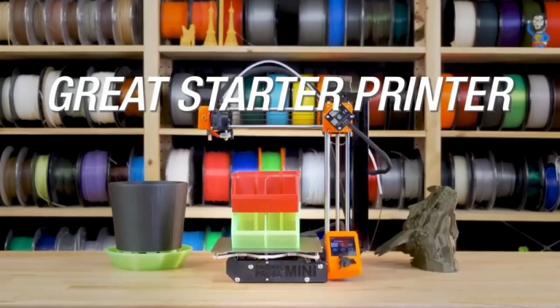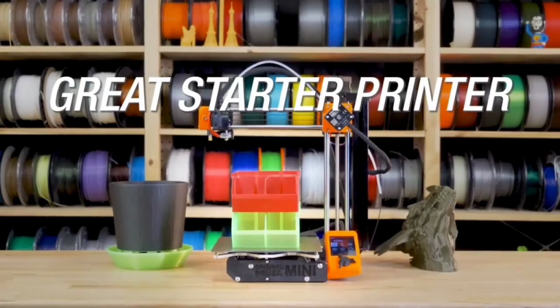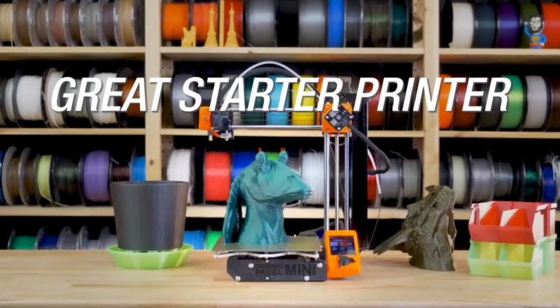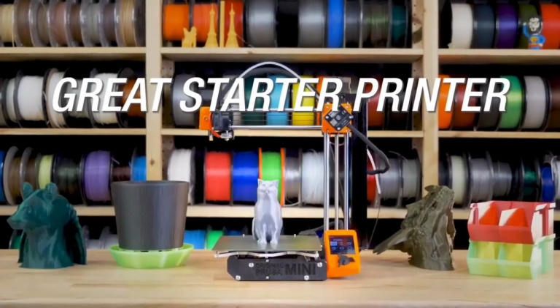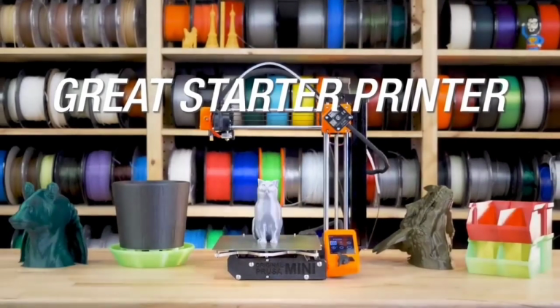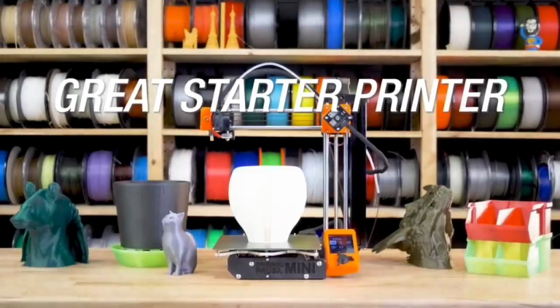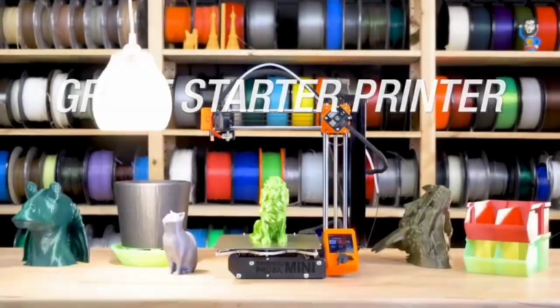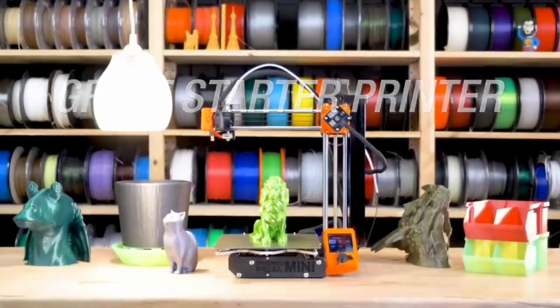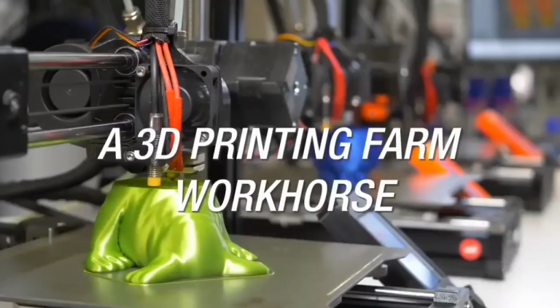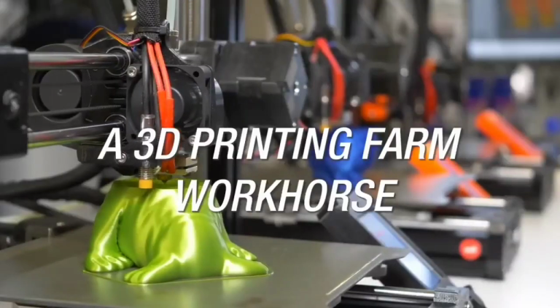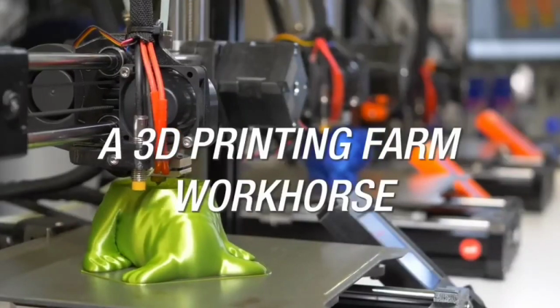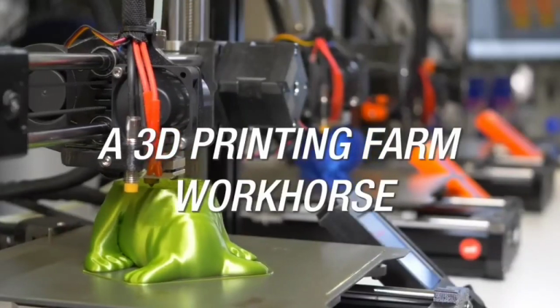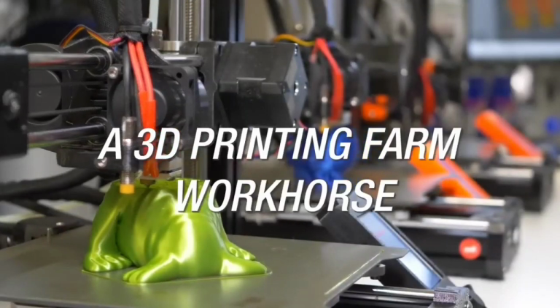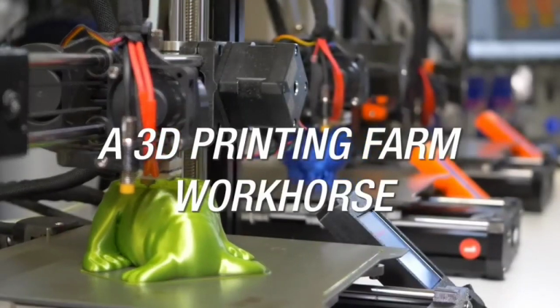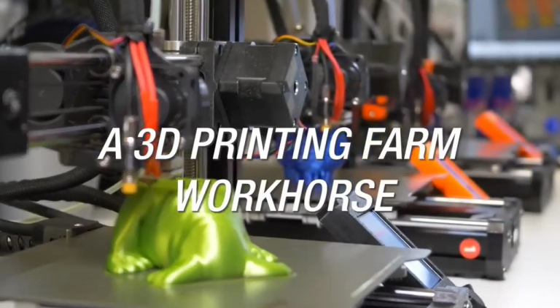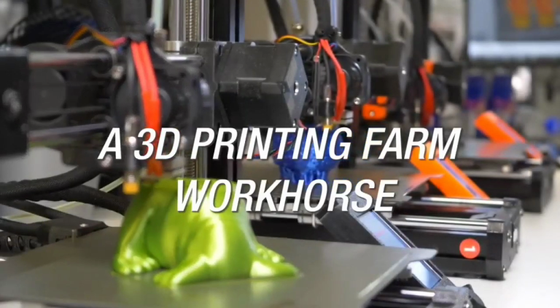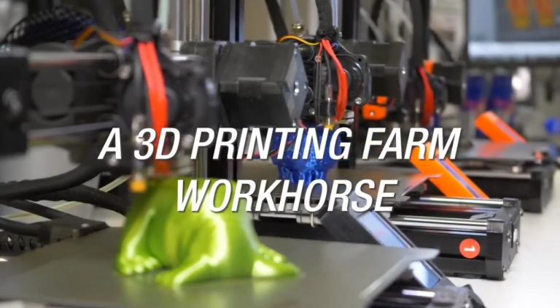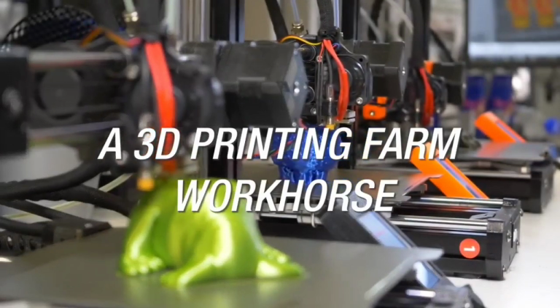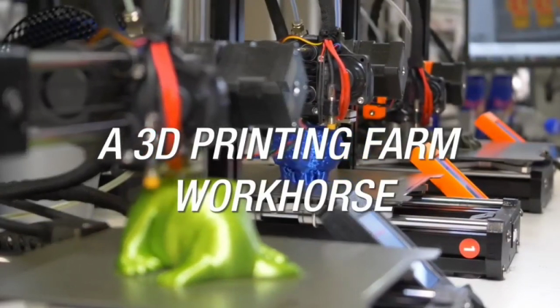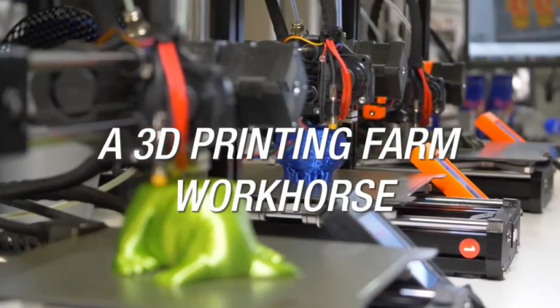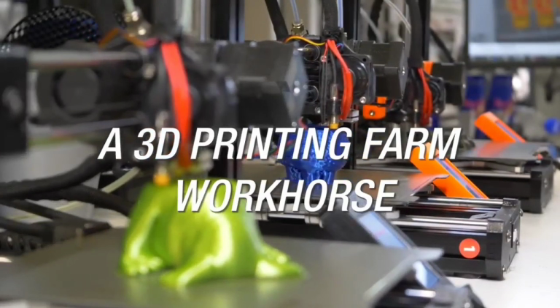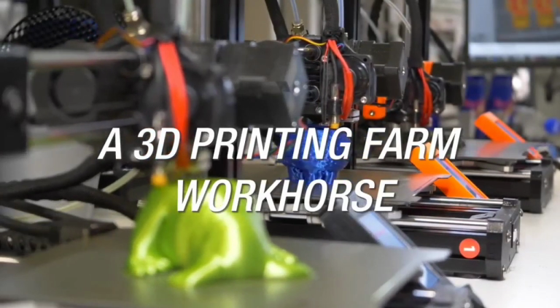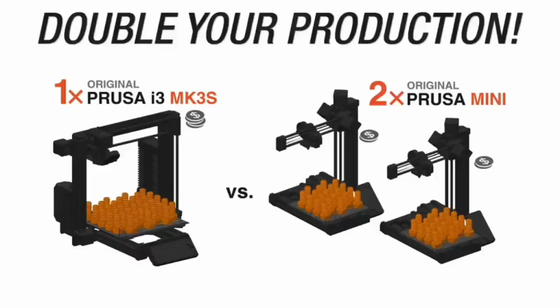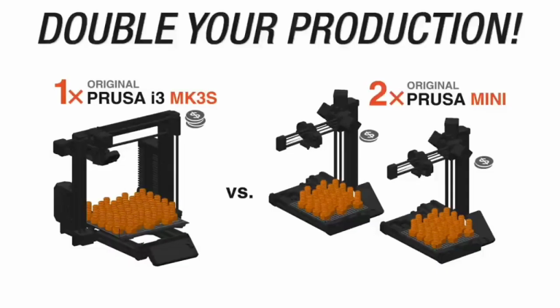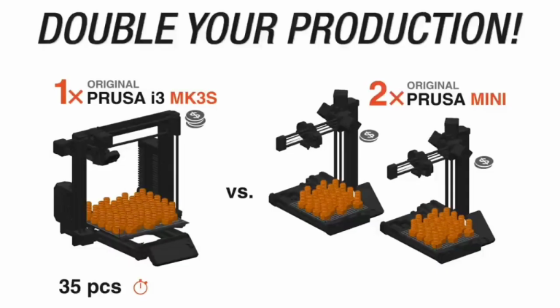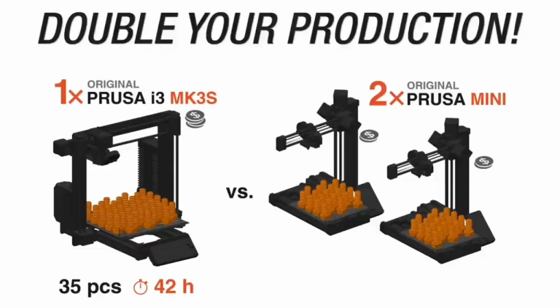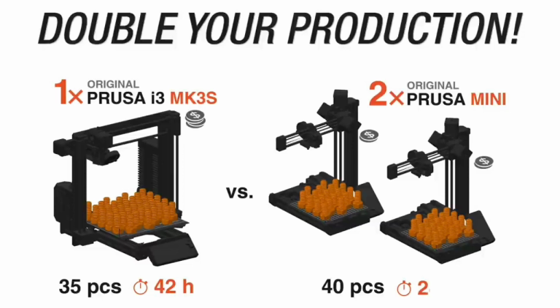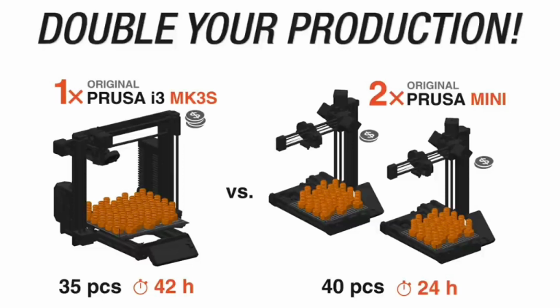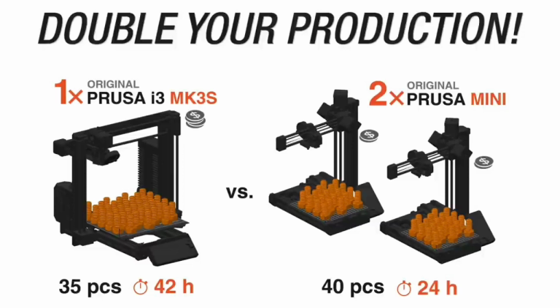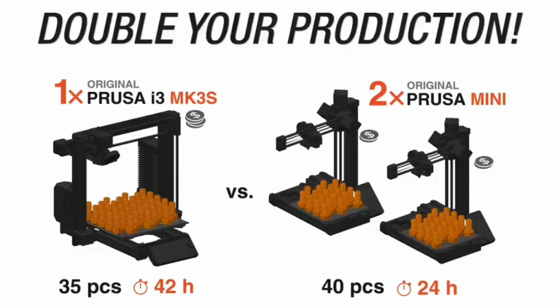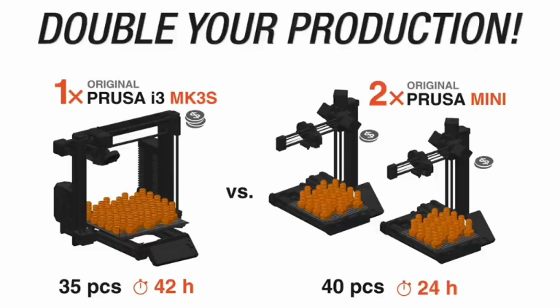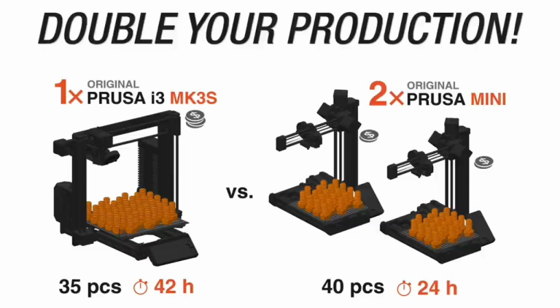This is the top 6 best 3D printers in 2024. Please make sure to subscribe to our channel for this kind of information.